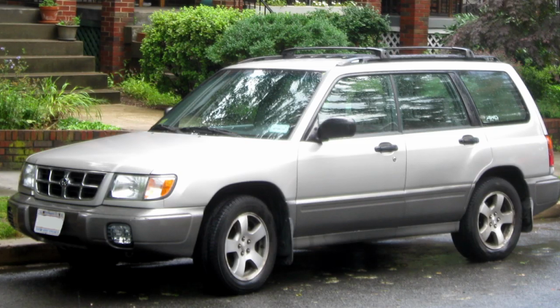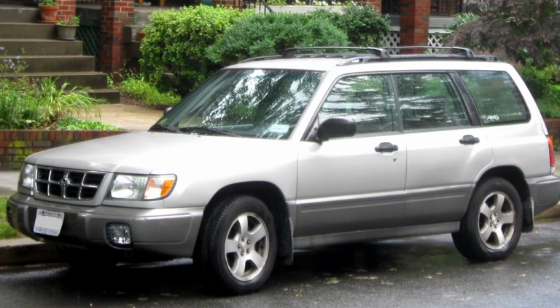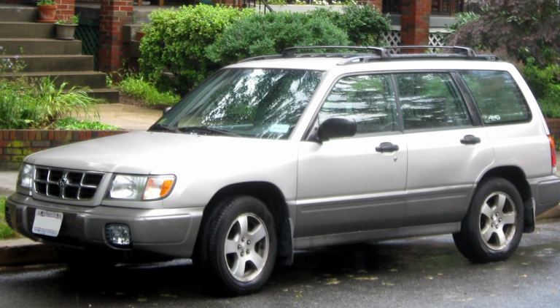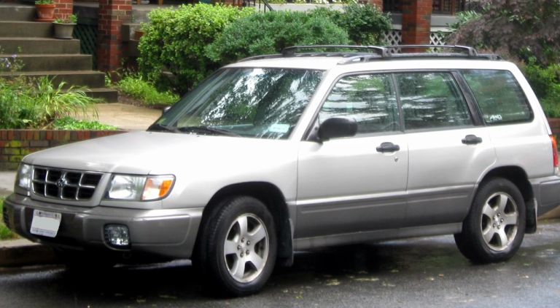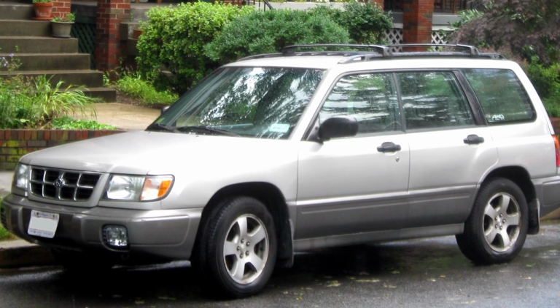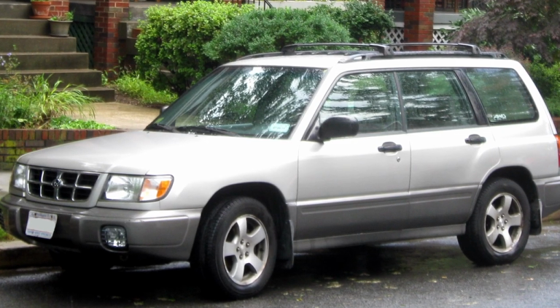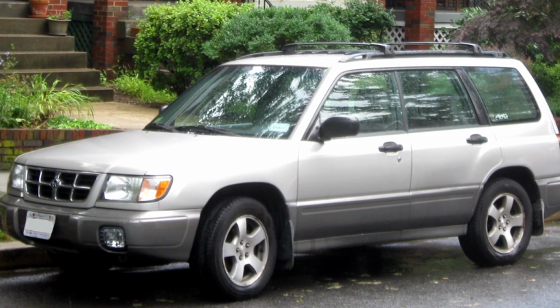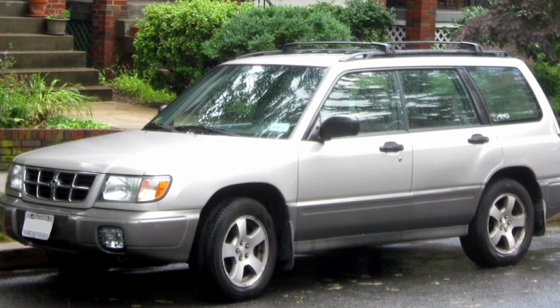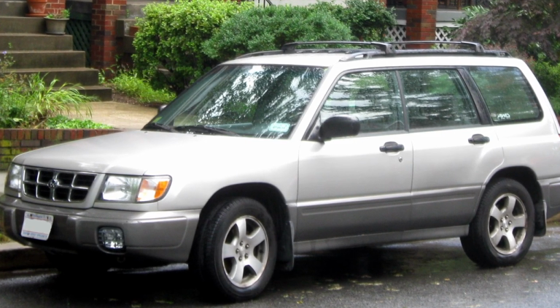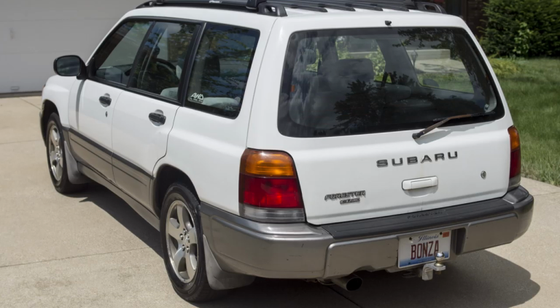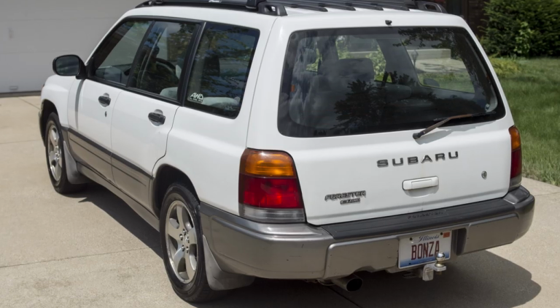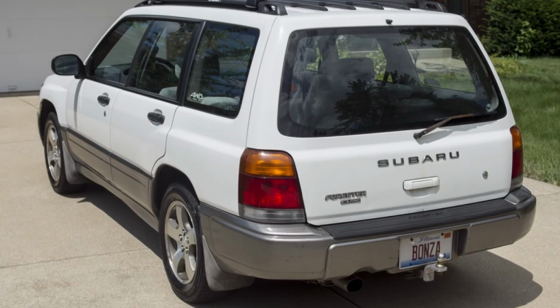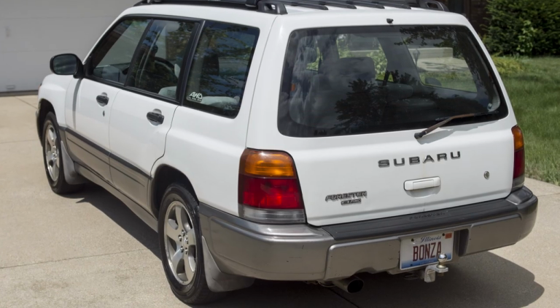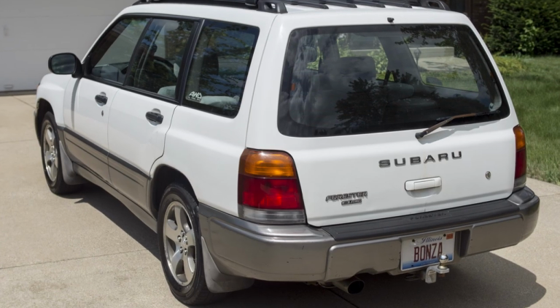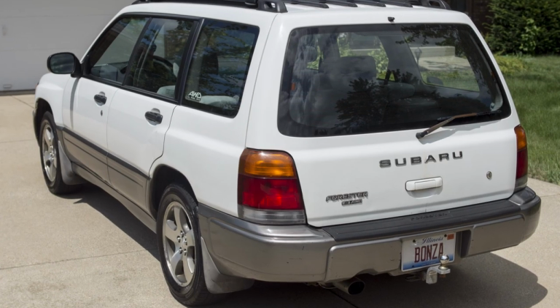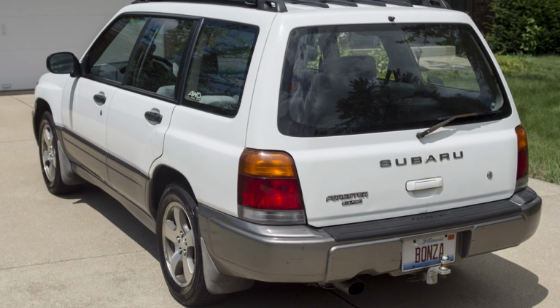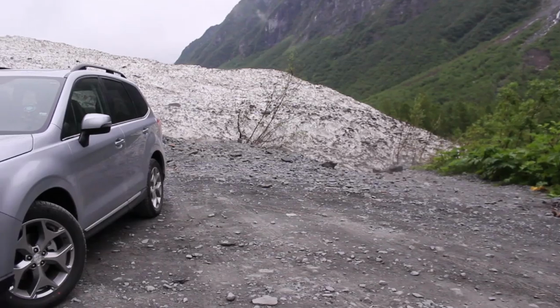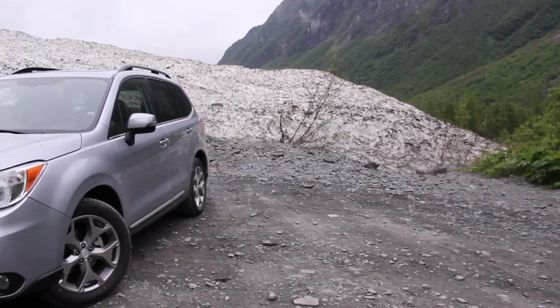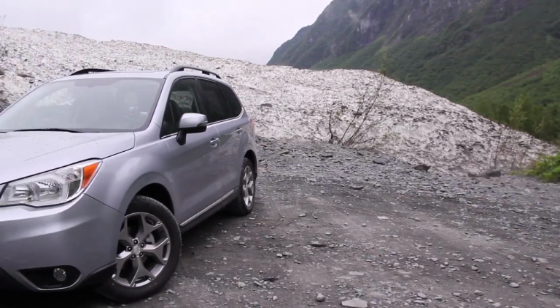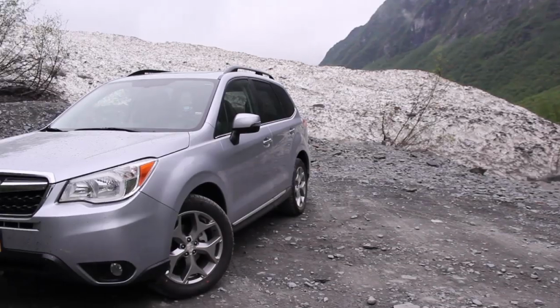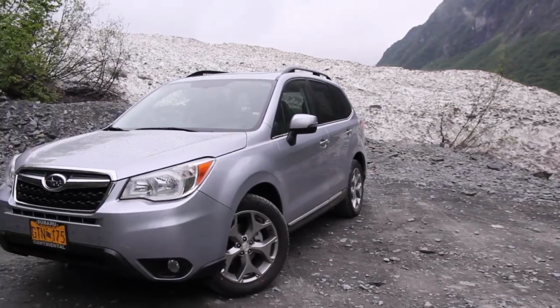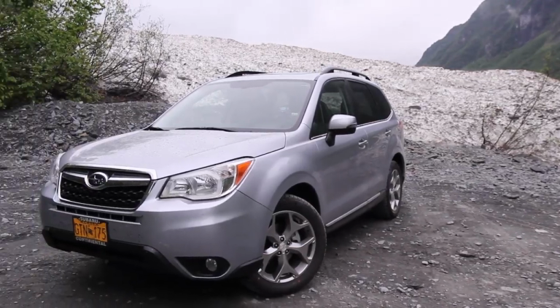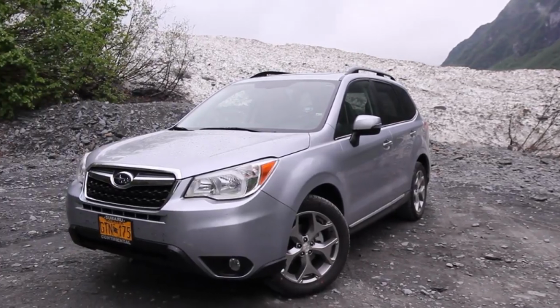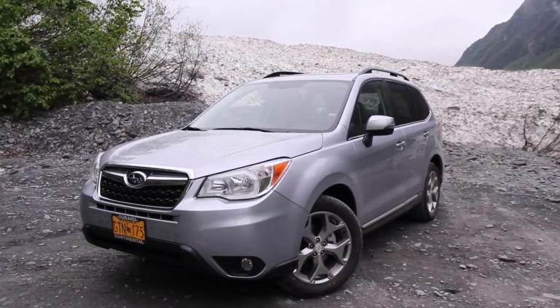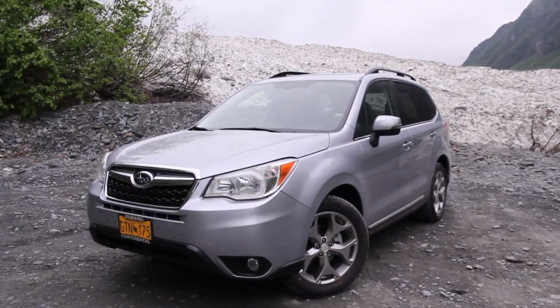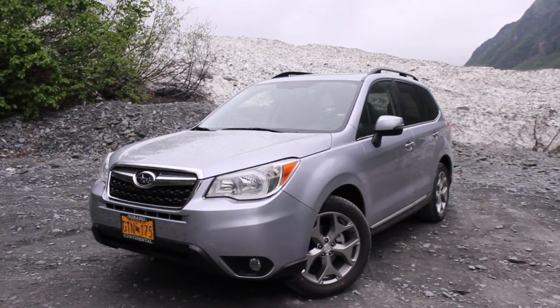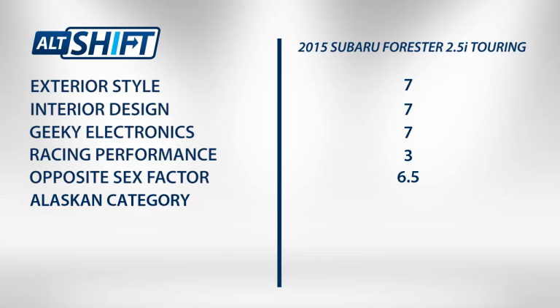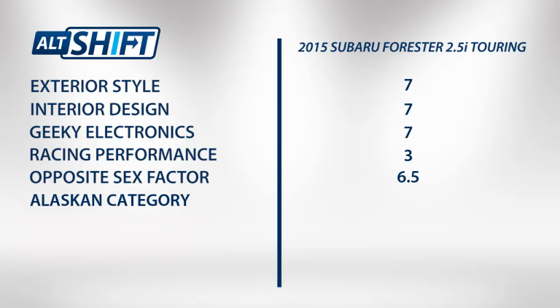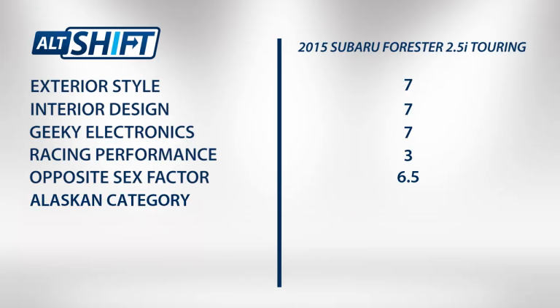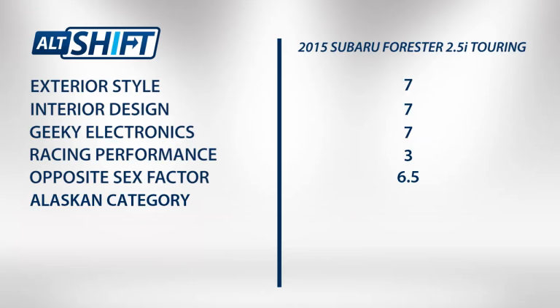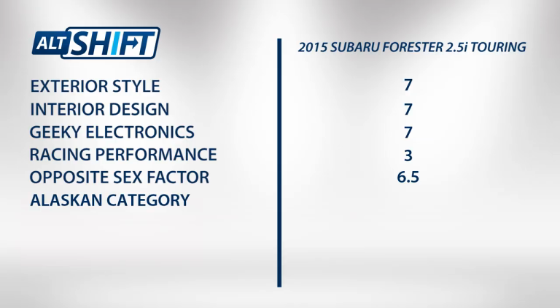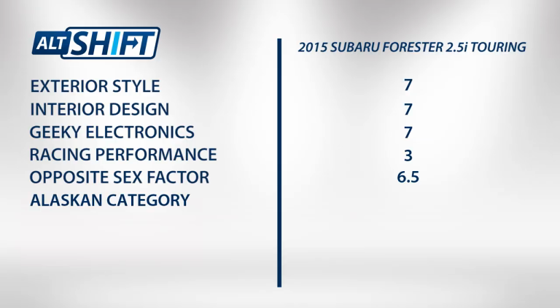Years ago, the opposite sex factor on the Forester would have been in the basement, but with the redesign in 2014, it's not doing too bad — 6.5 out of 10.